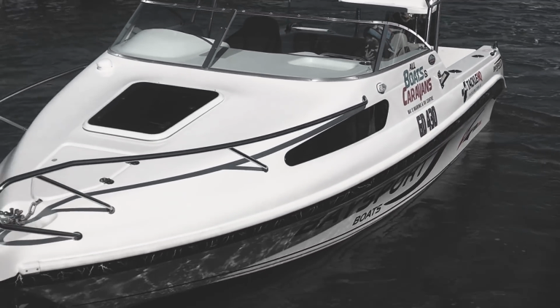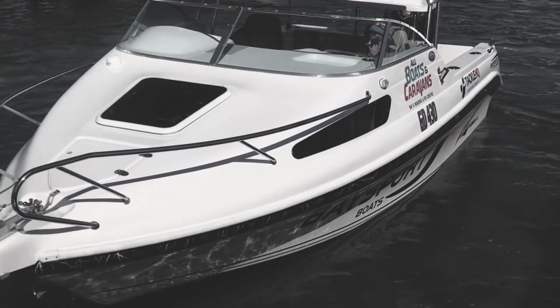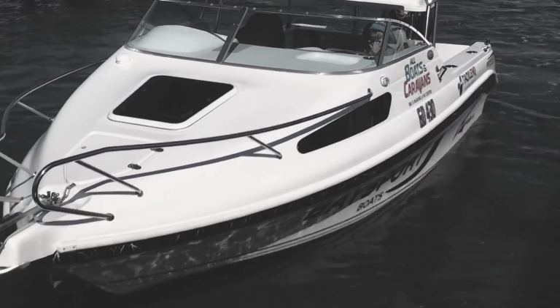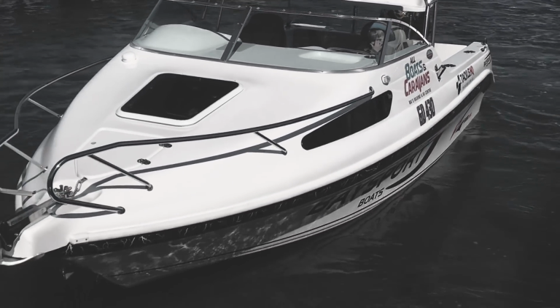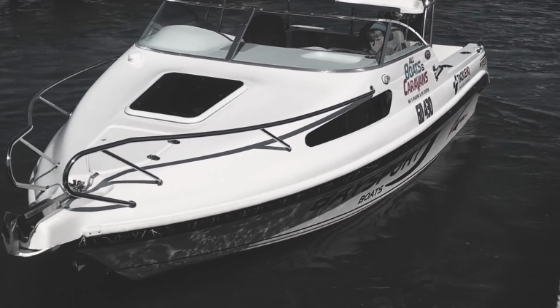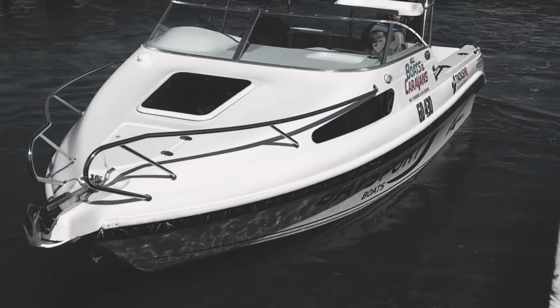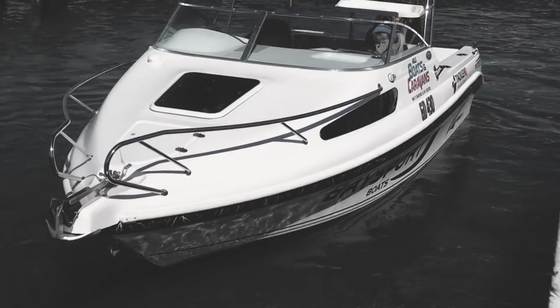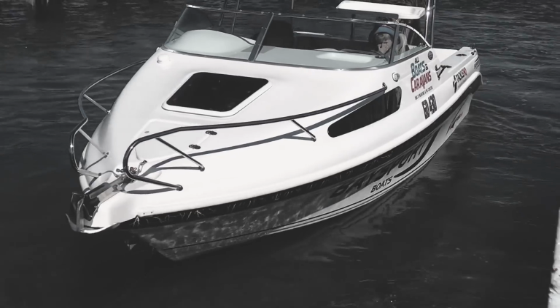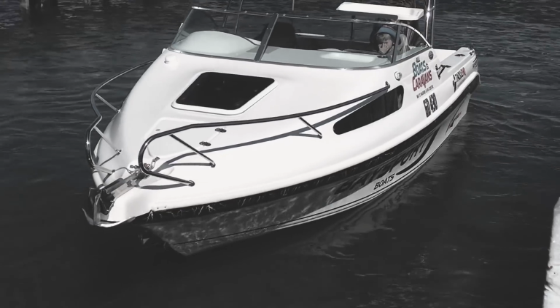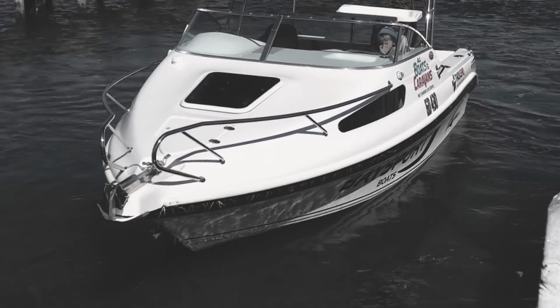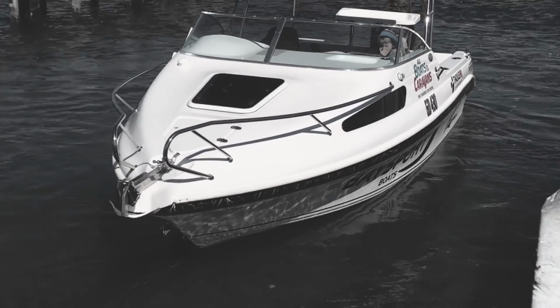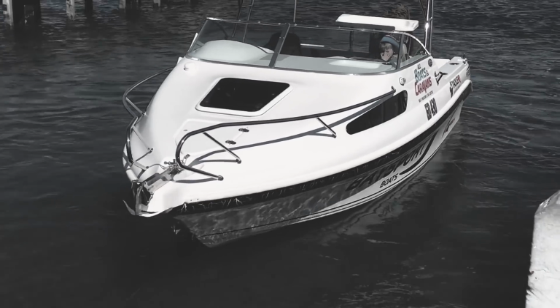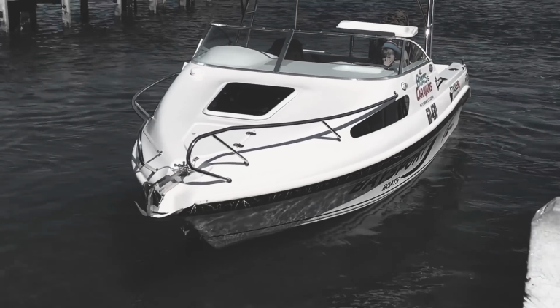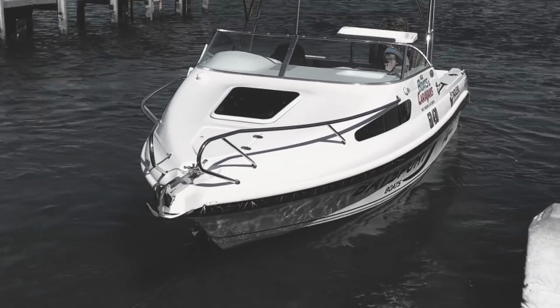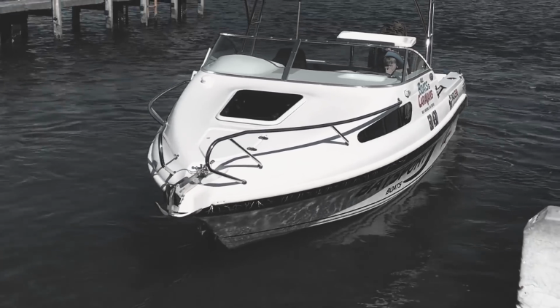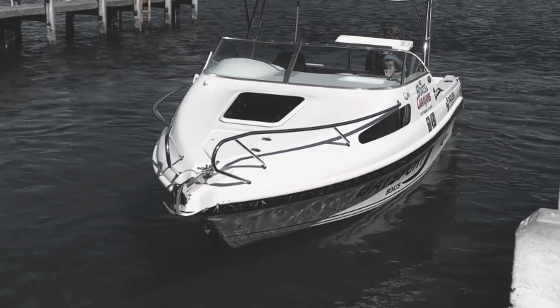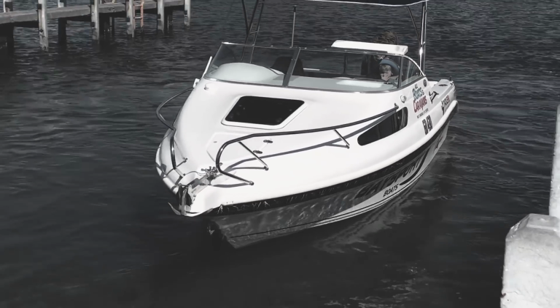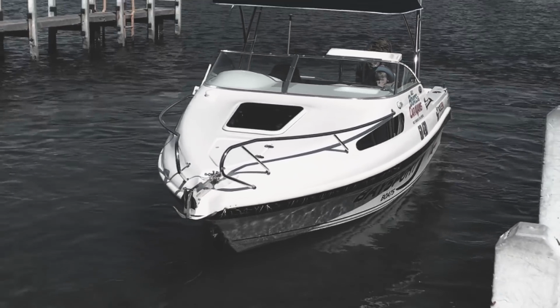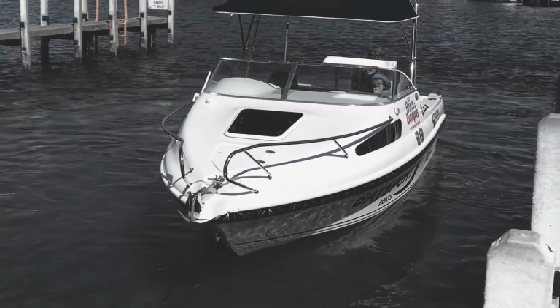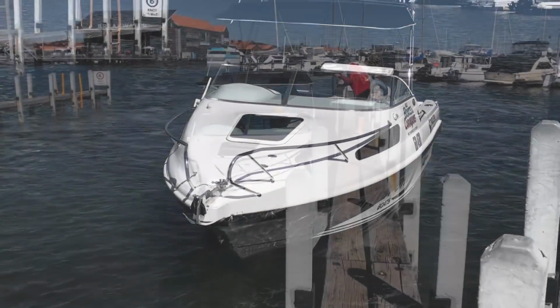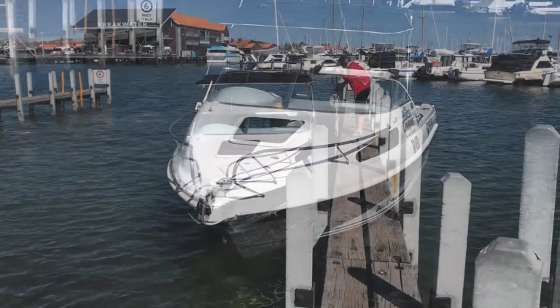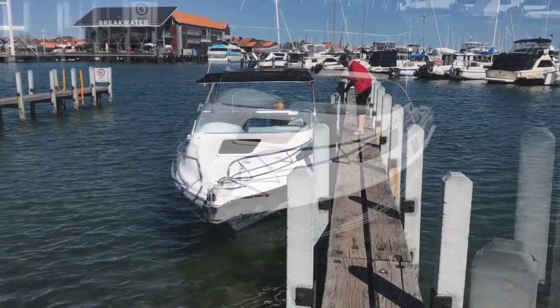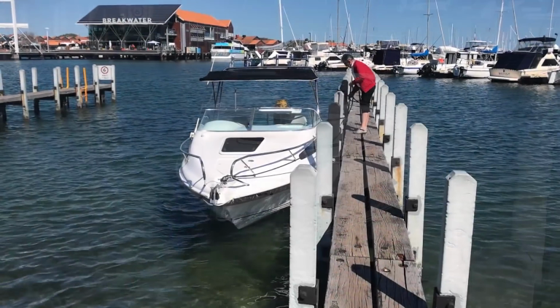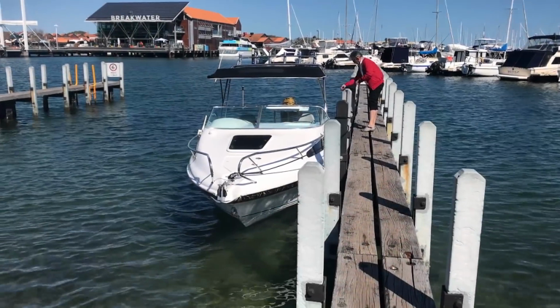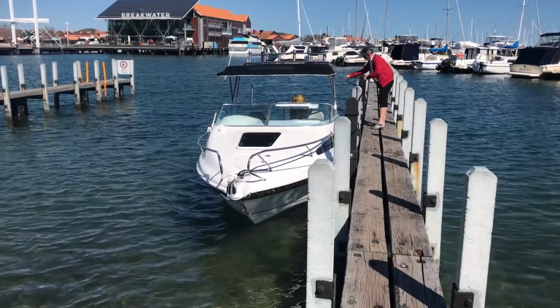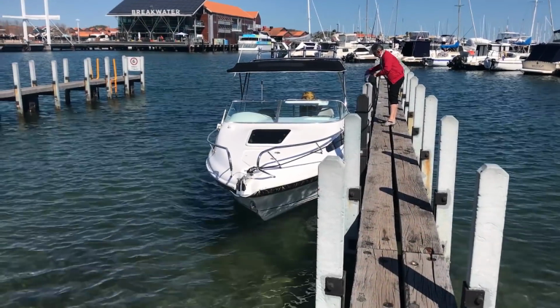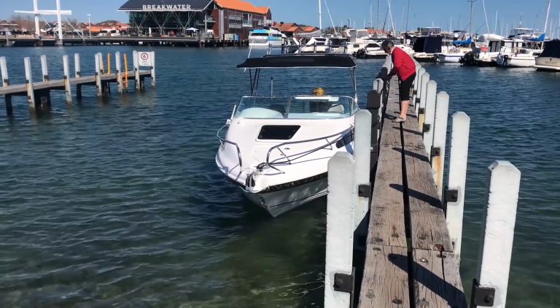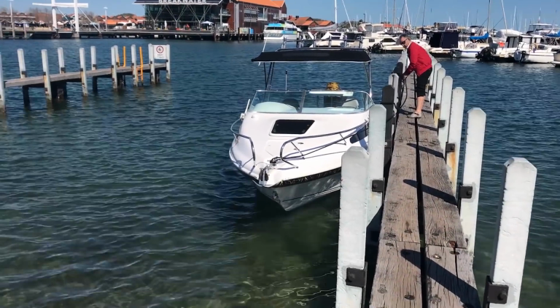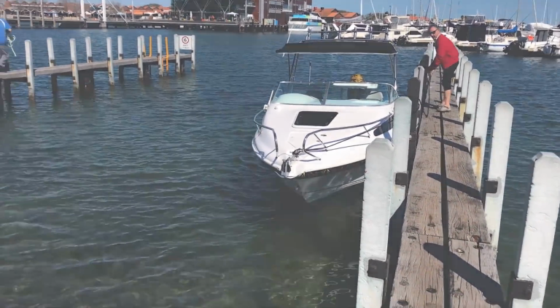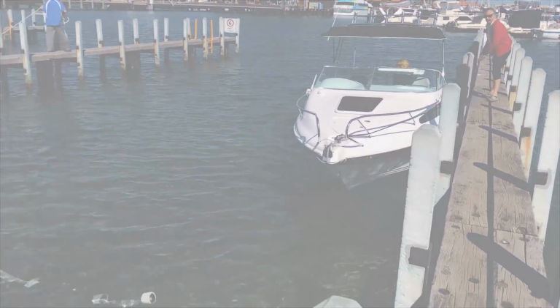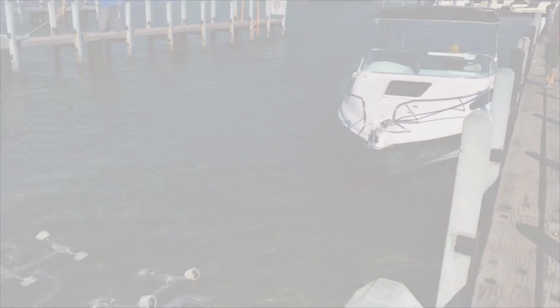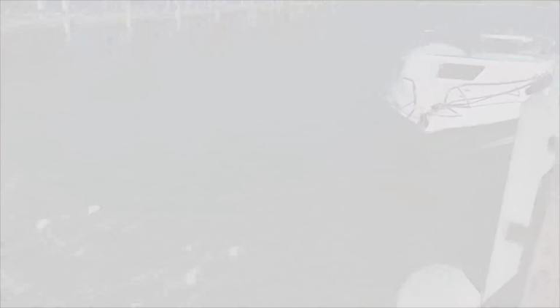Now for boating etiquette: you should always walk your boat towards the back of the jetty so that other people can still launch.